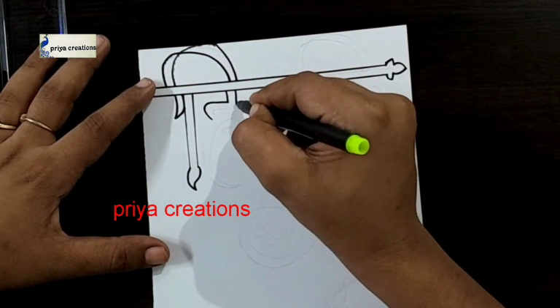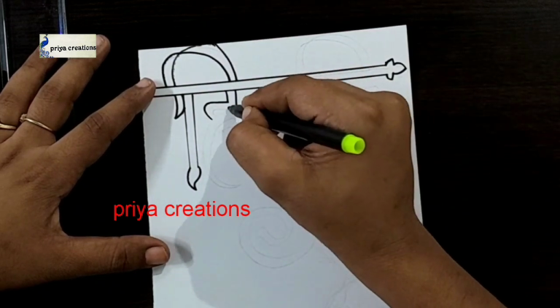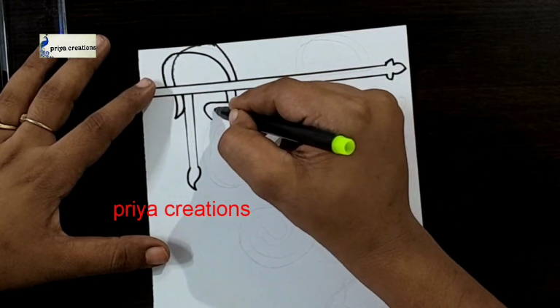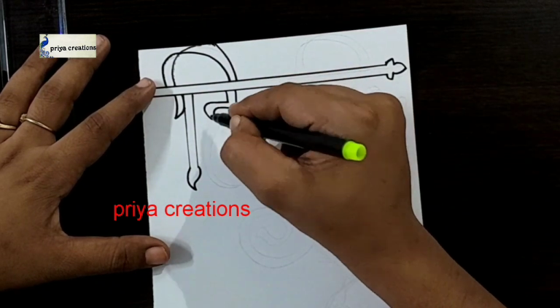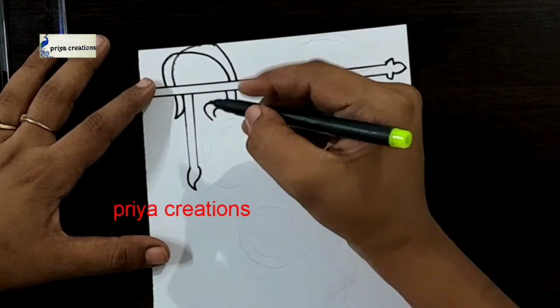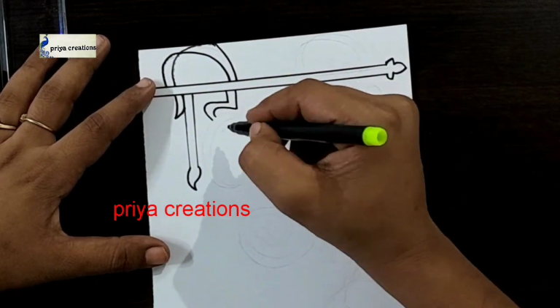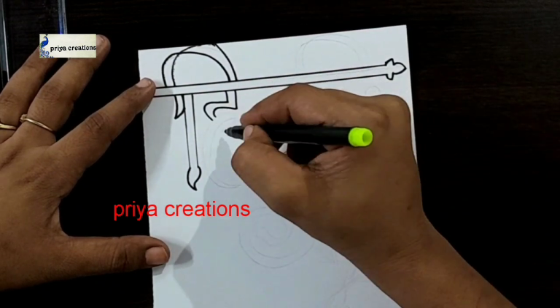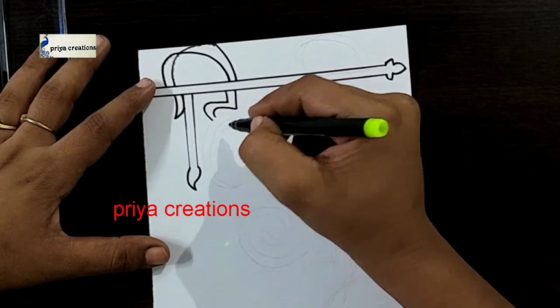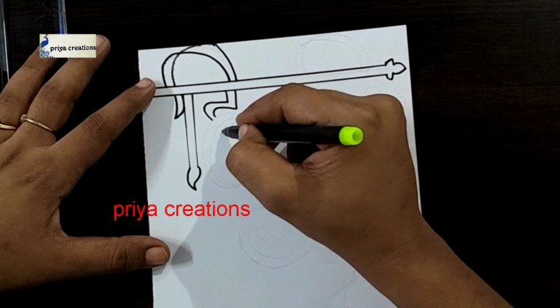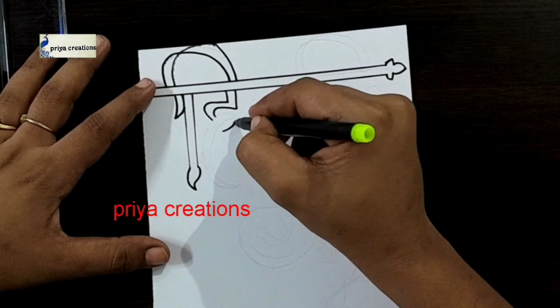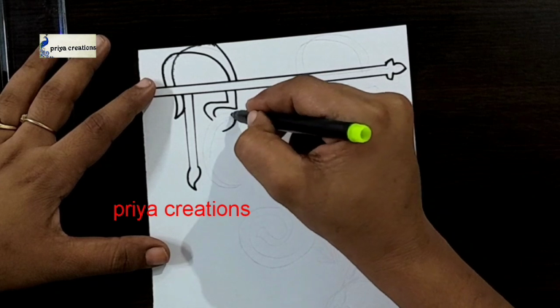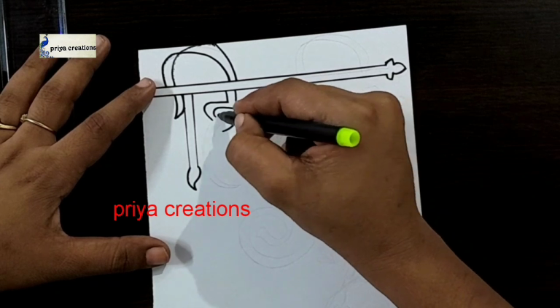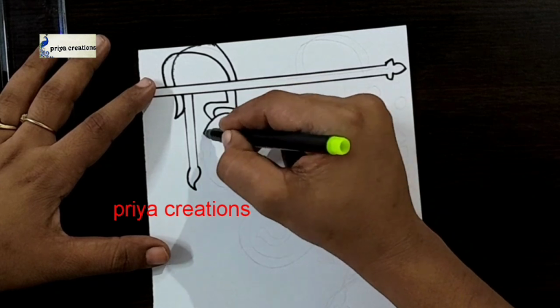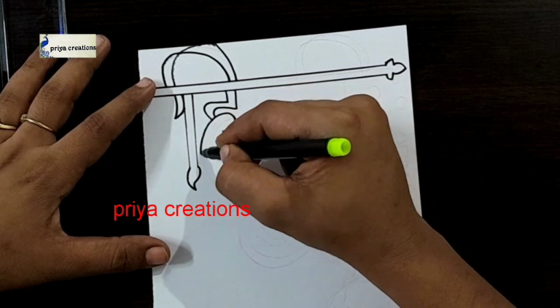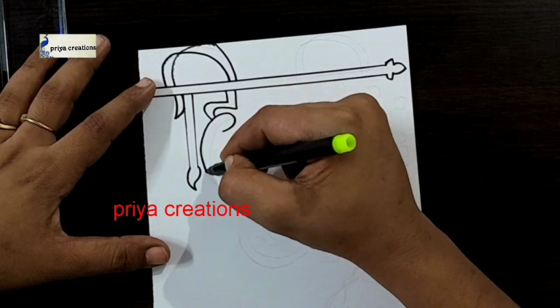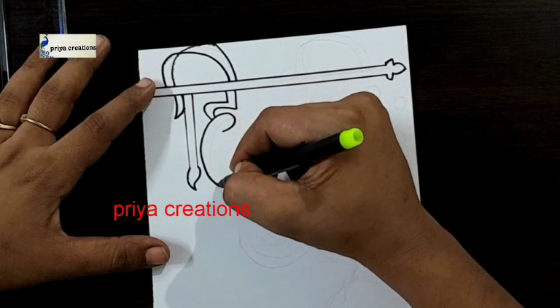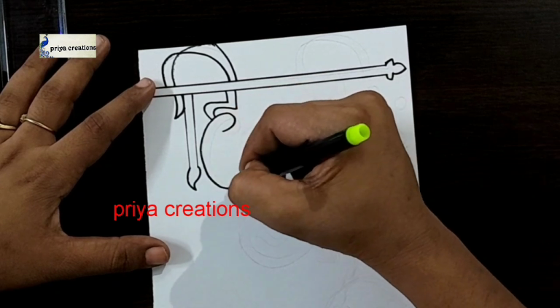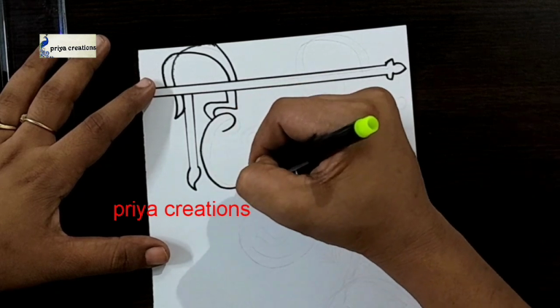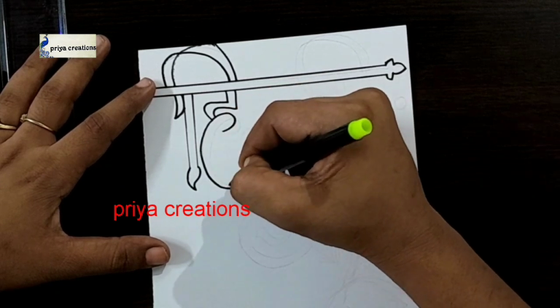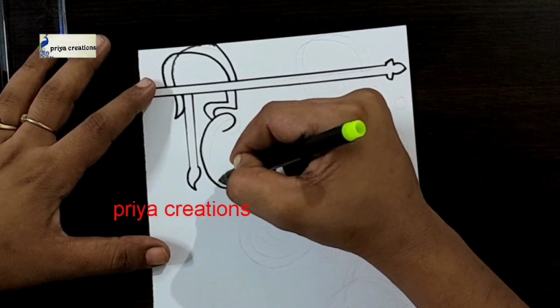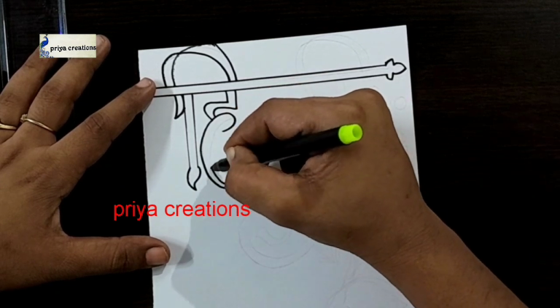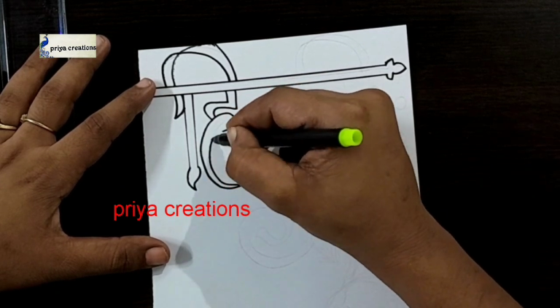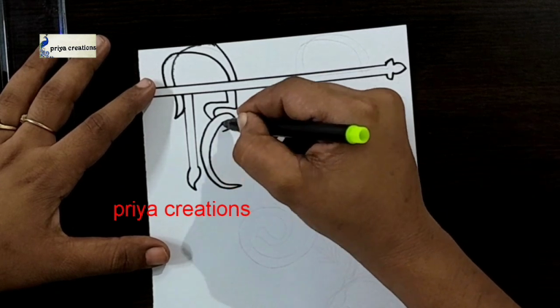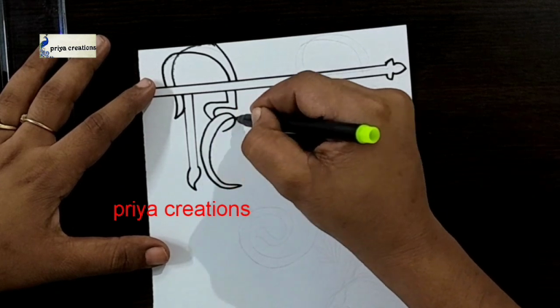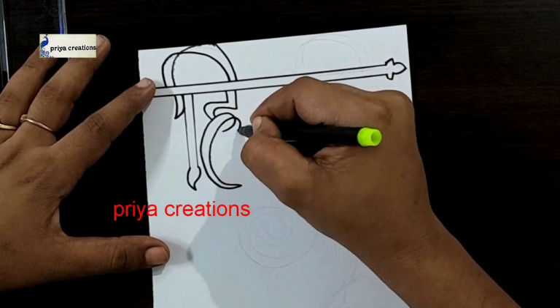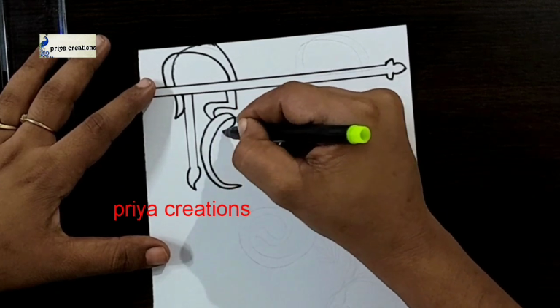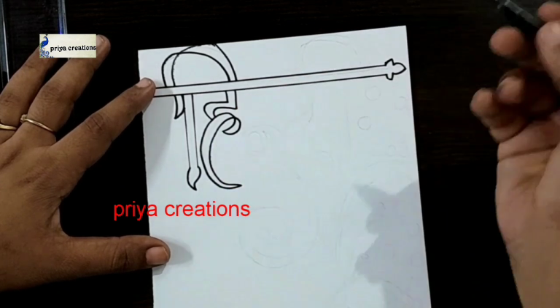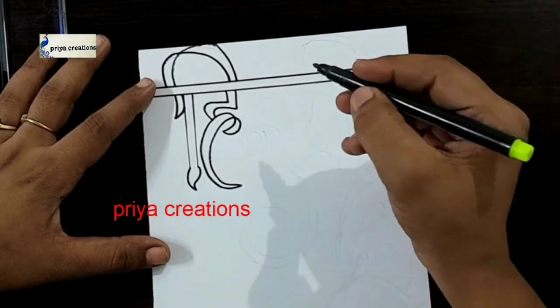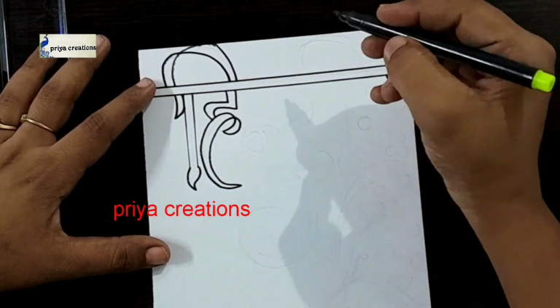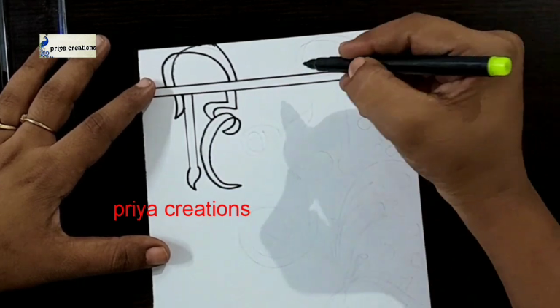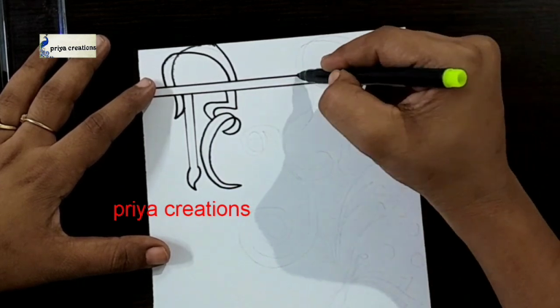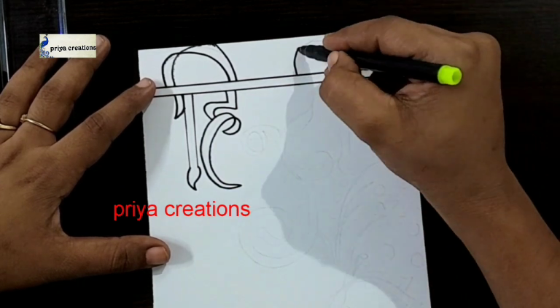If you want you can use color pen, marker pen, brush pen, whatever you want. Draw the Hindi word like this.